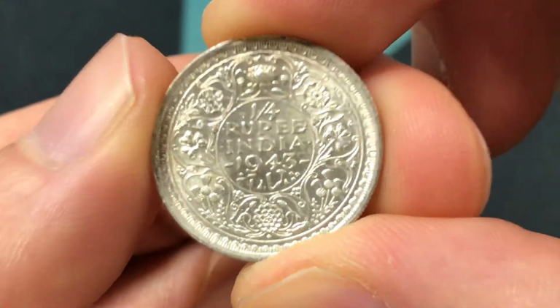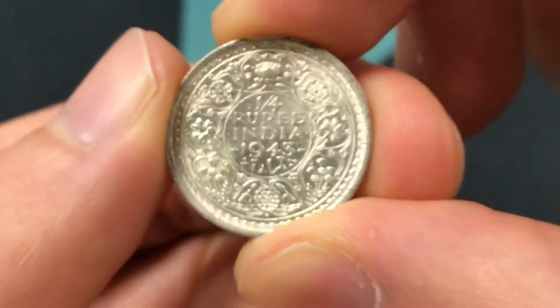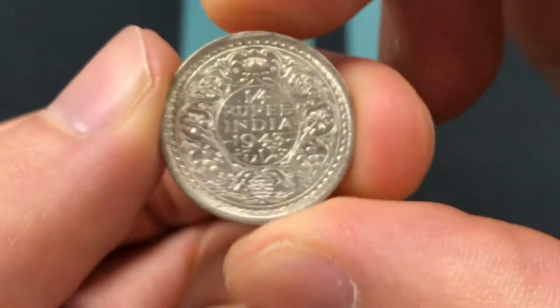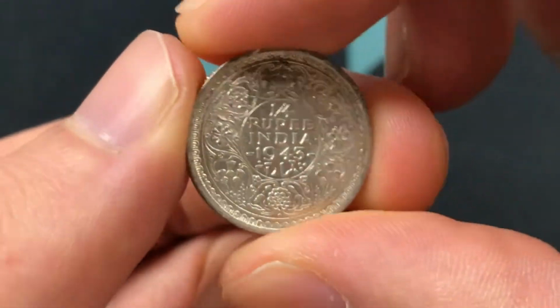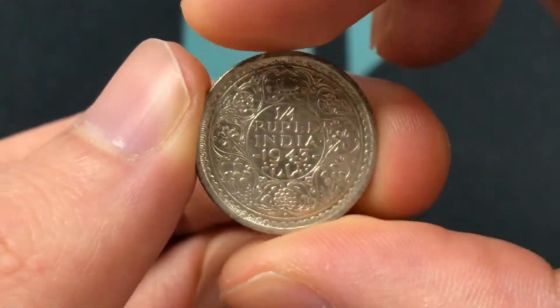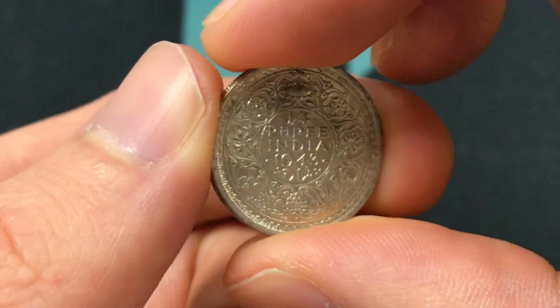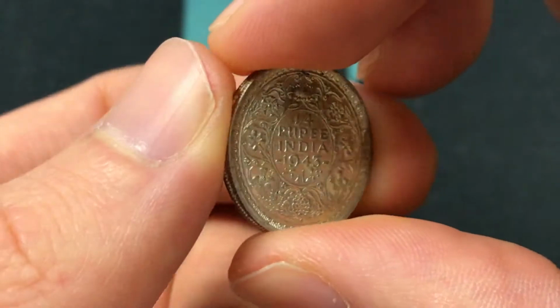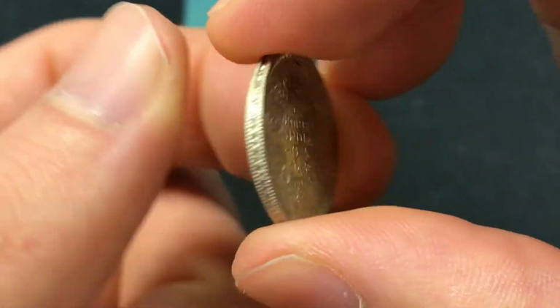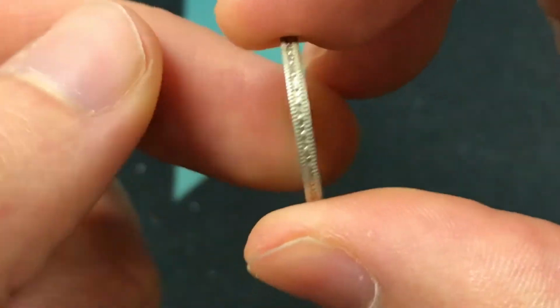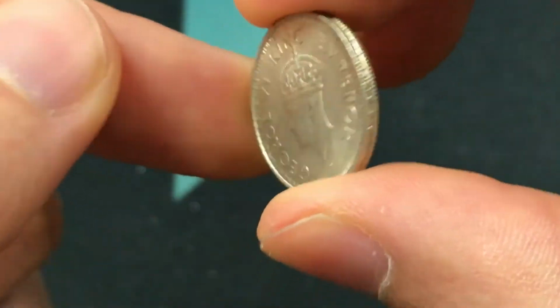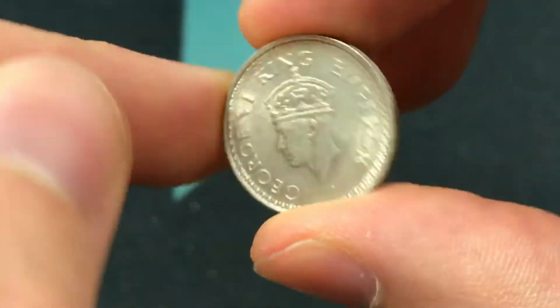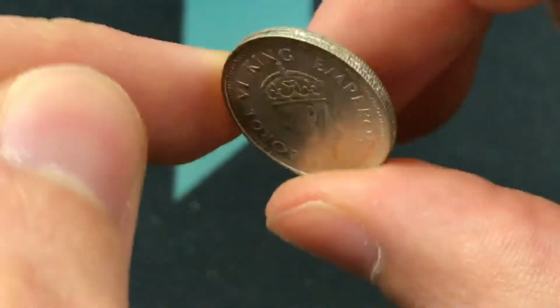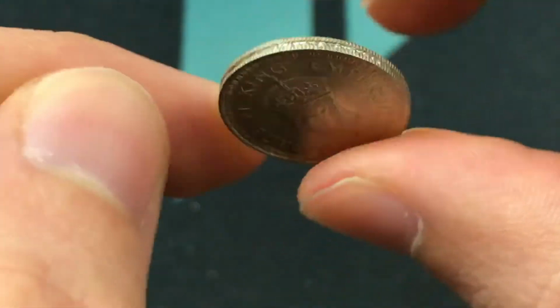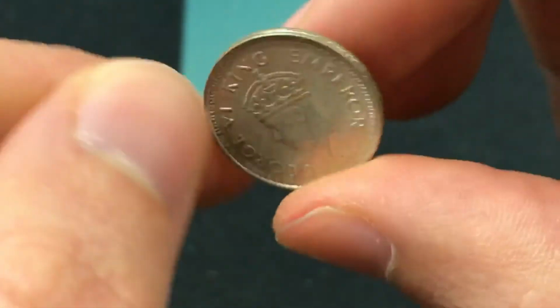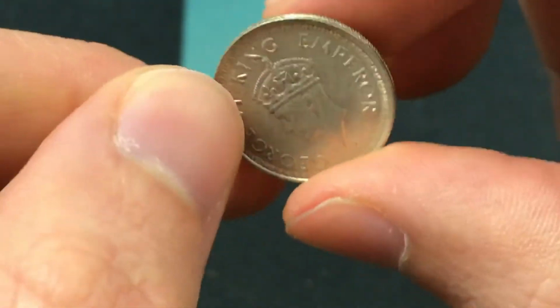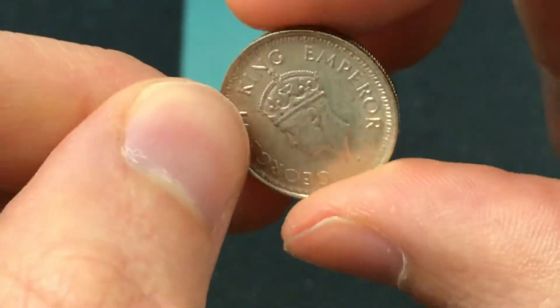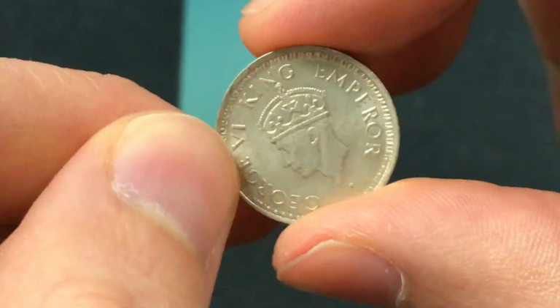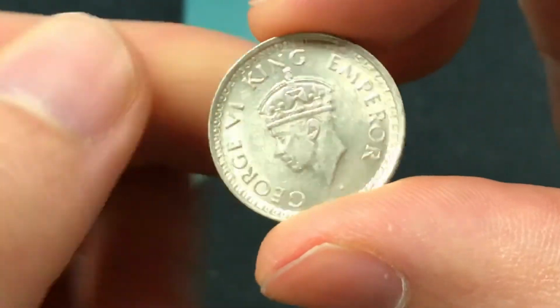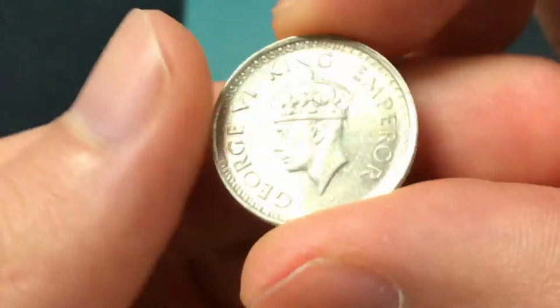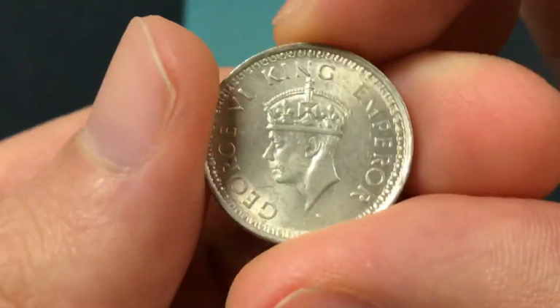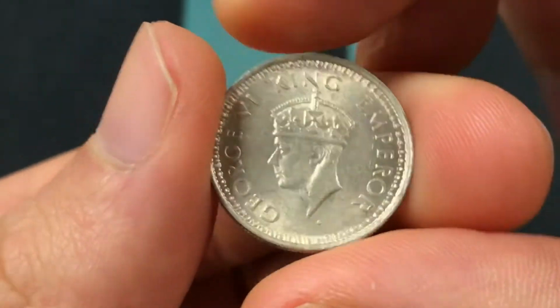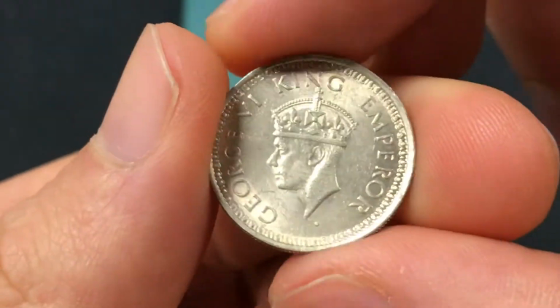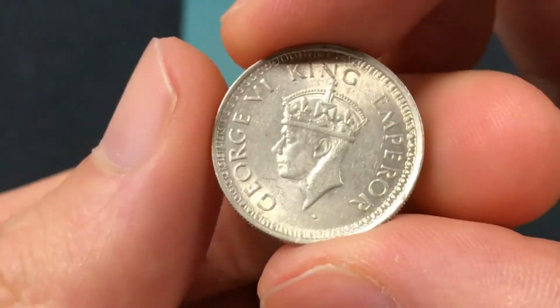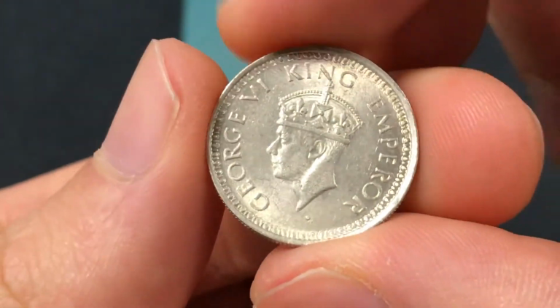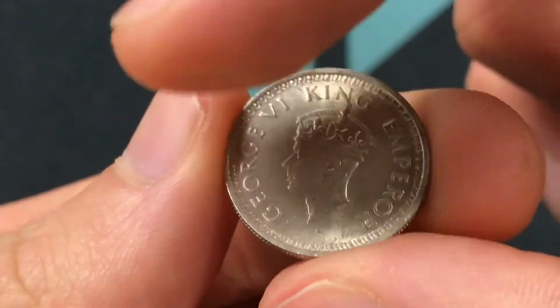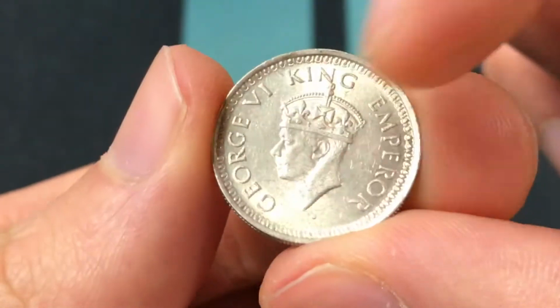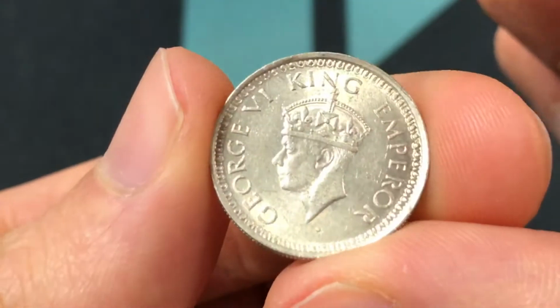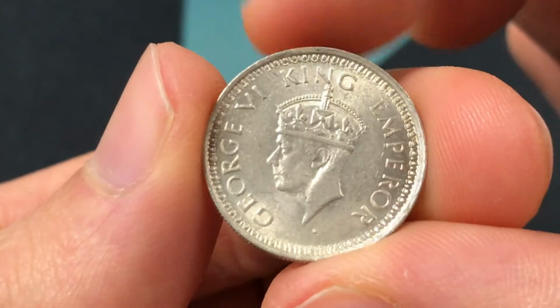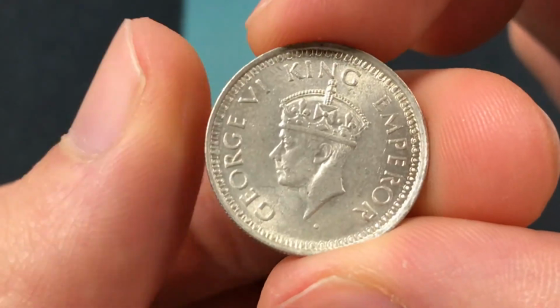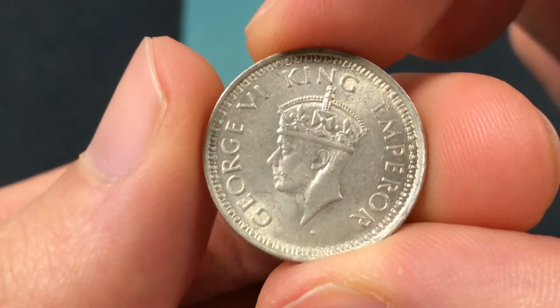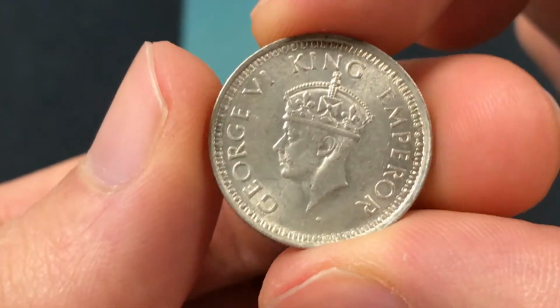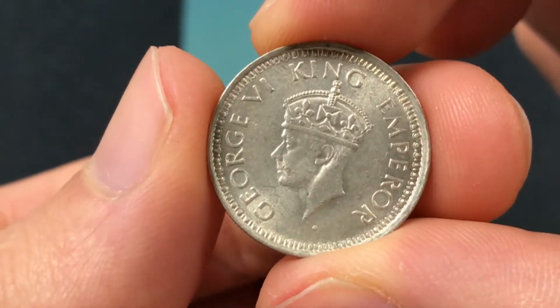The specific coin is 50% silver. It weighs 2.9 grams and its diameter is 19 millimeters across.